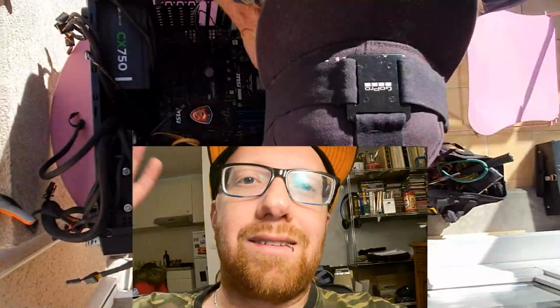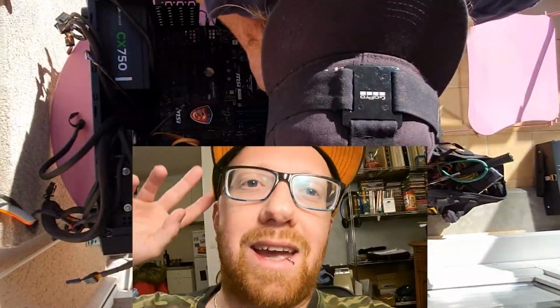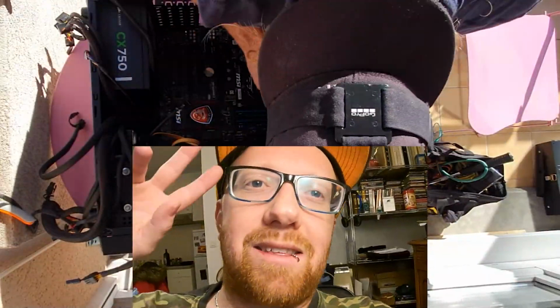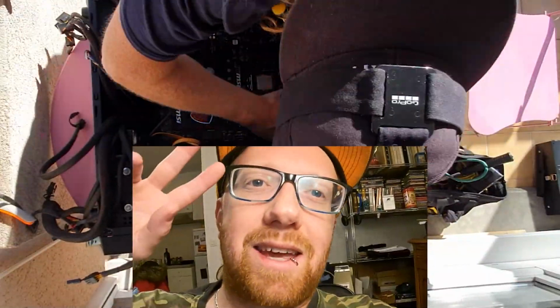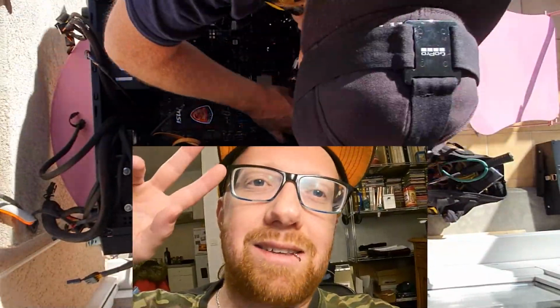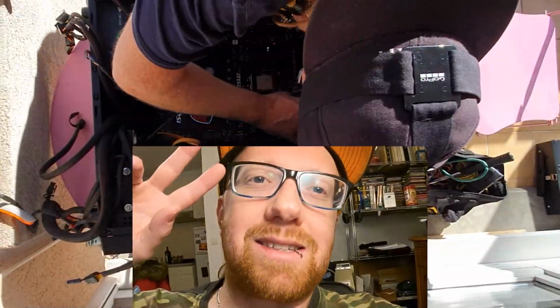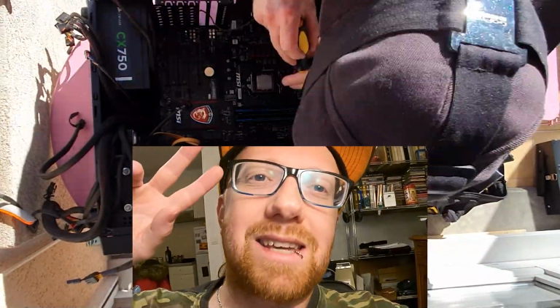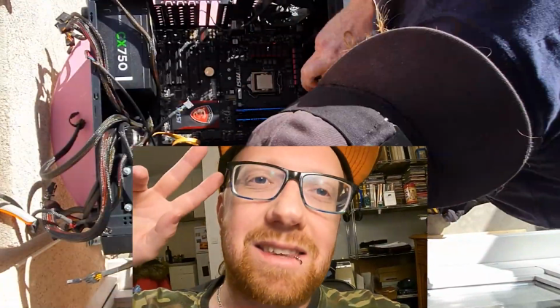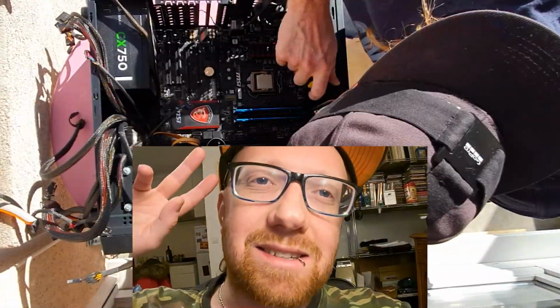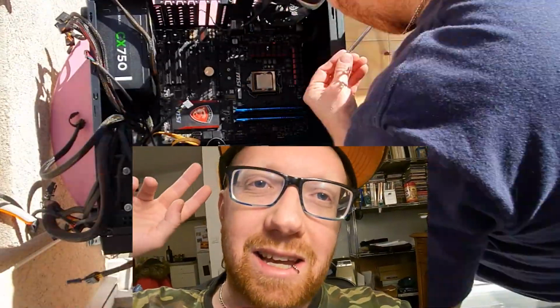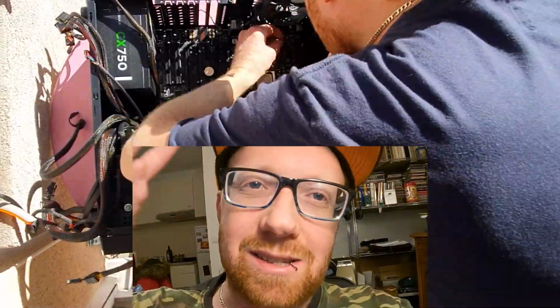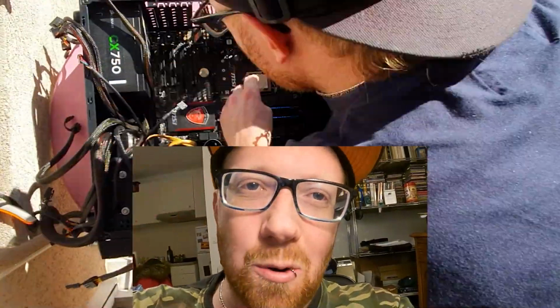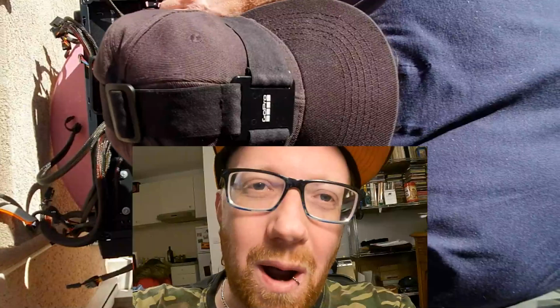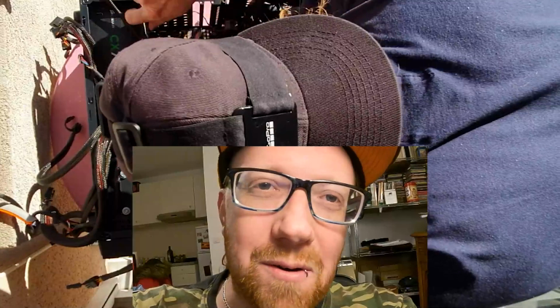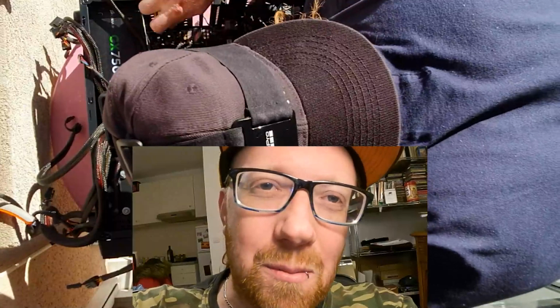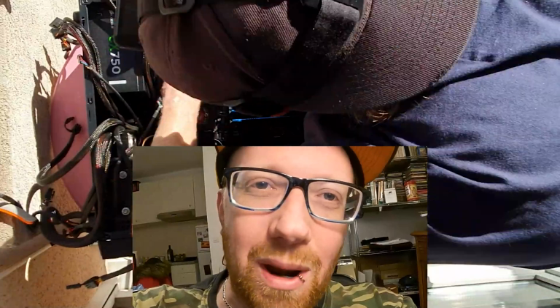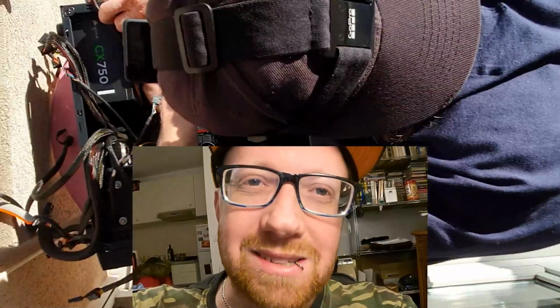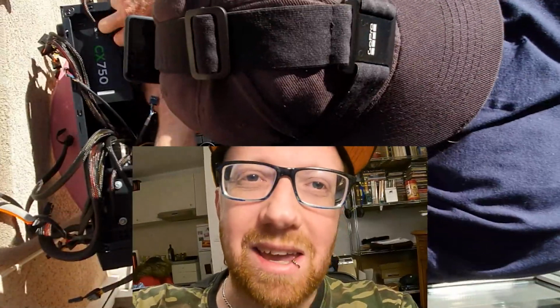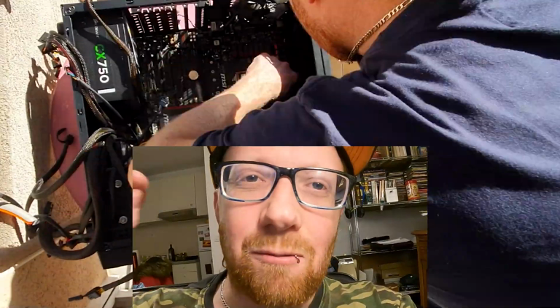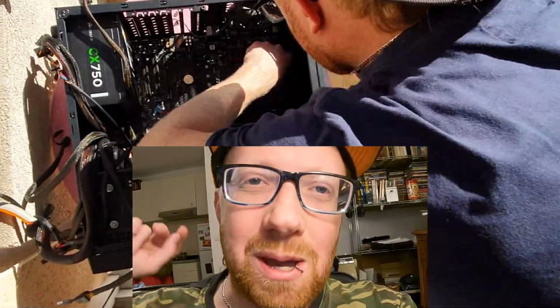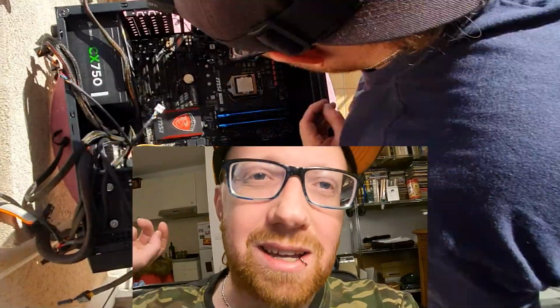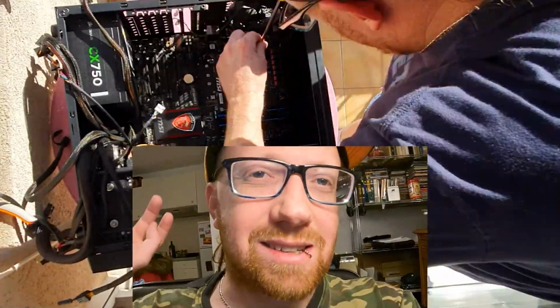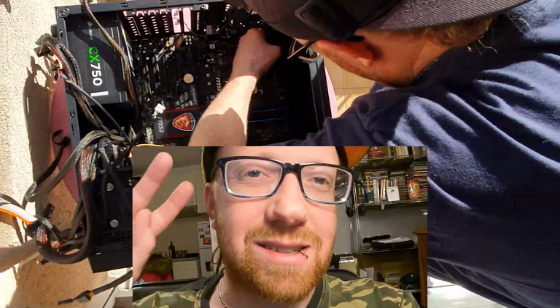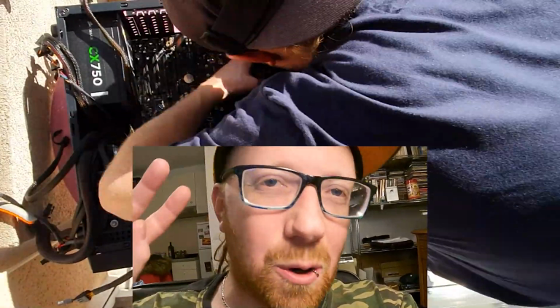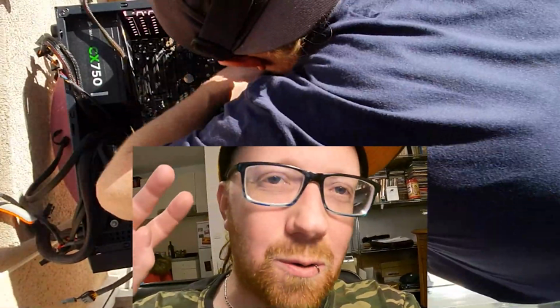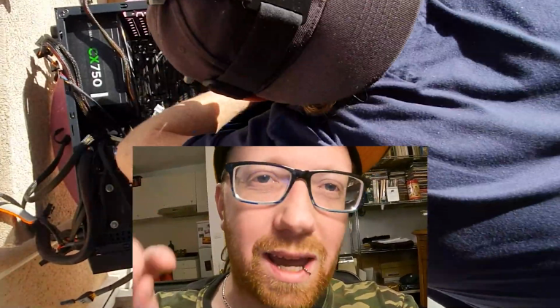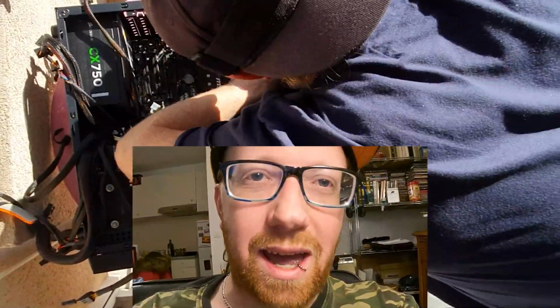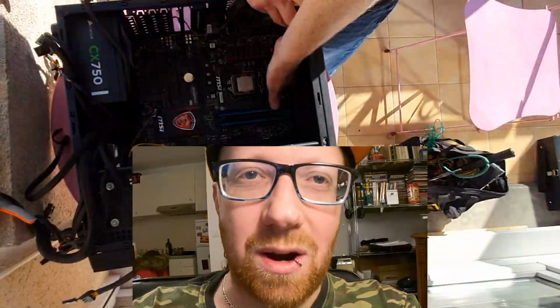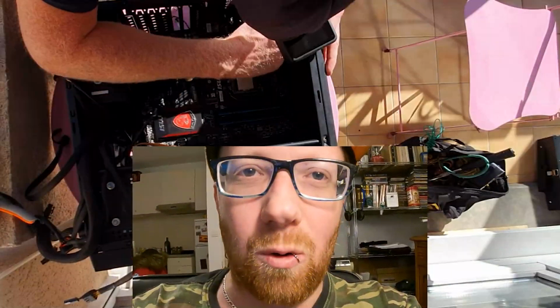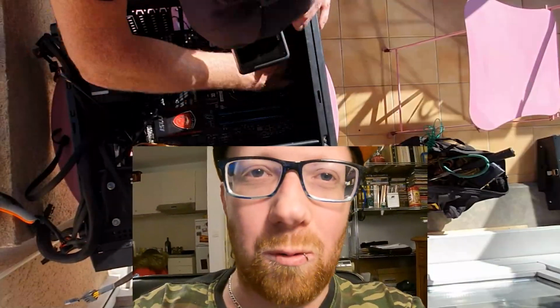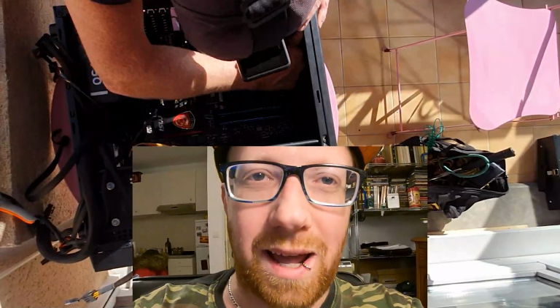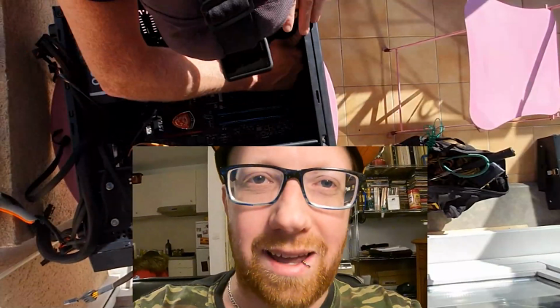Stay to the end to see this thing doing 200-plus FPS at 1440p all day.